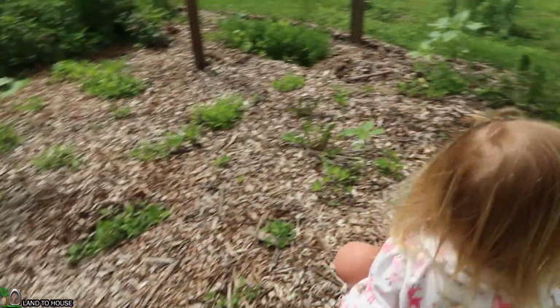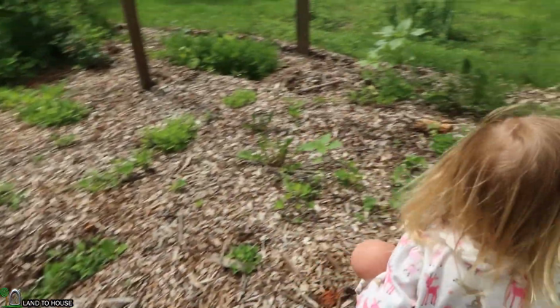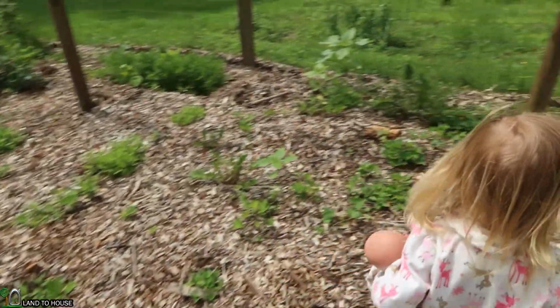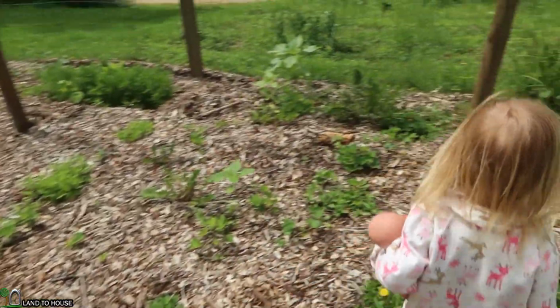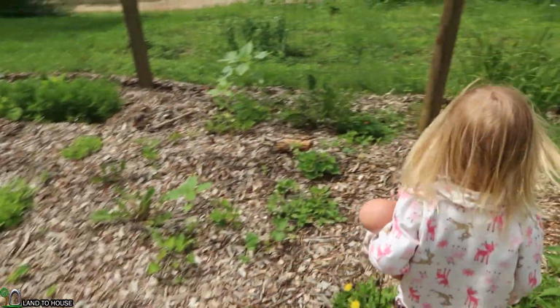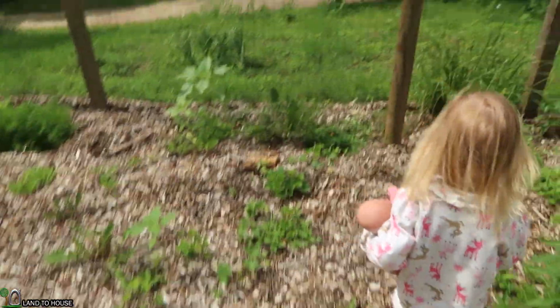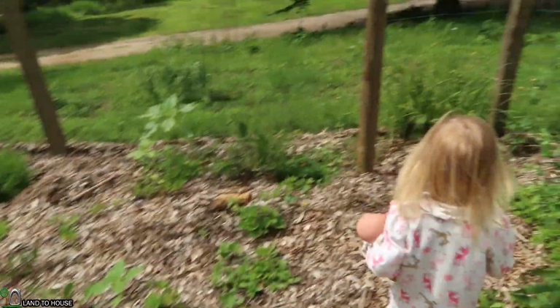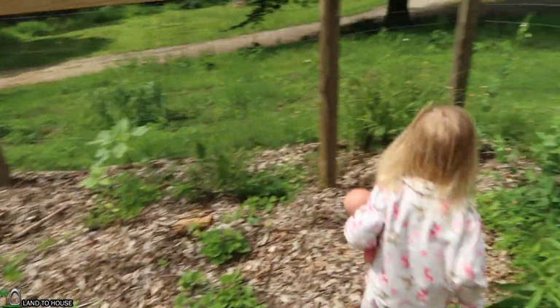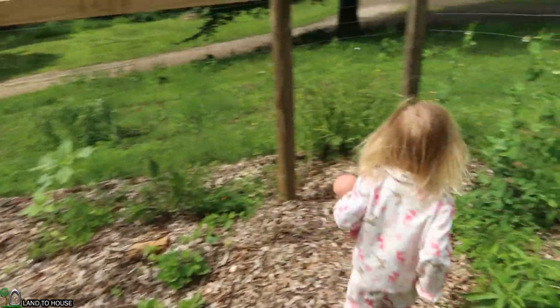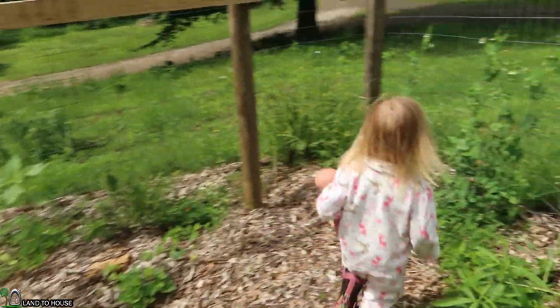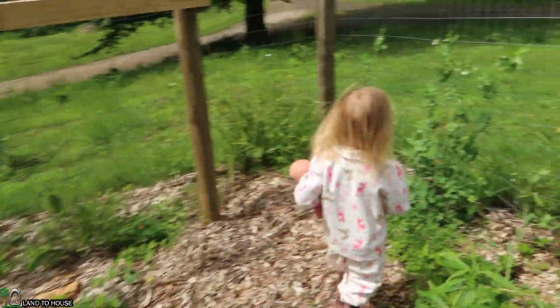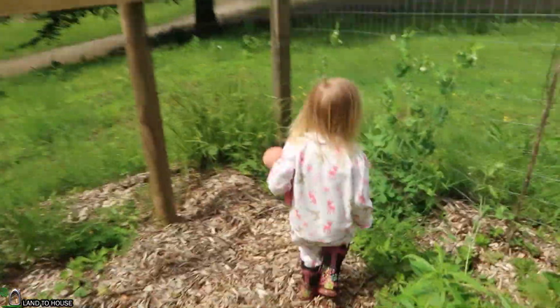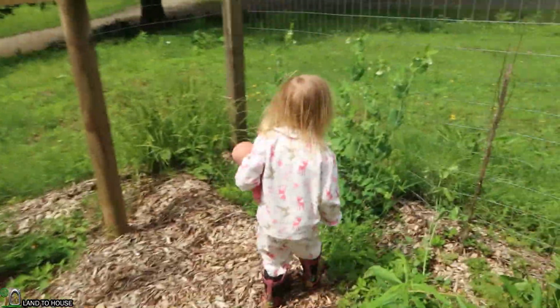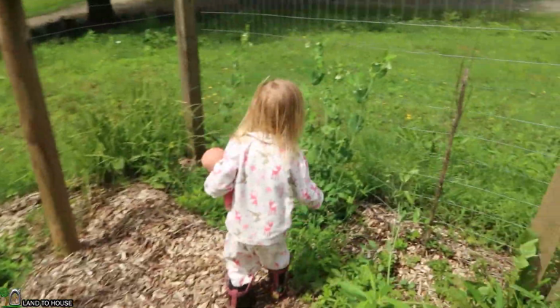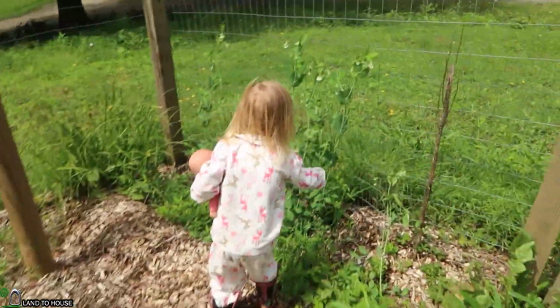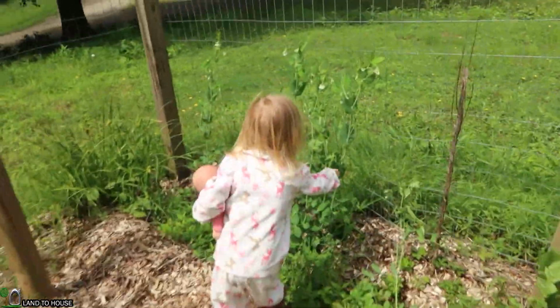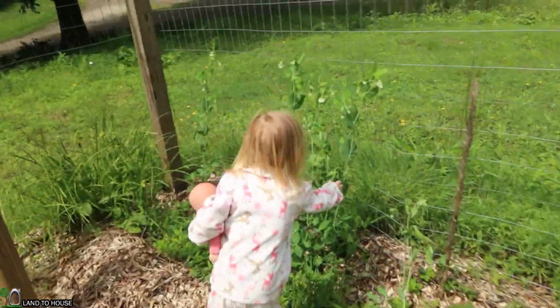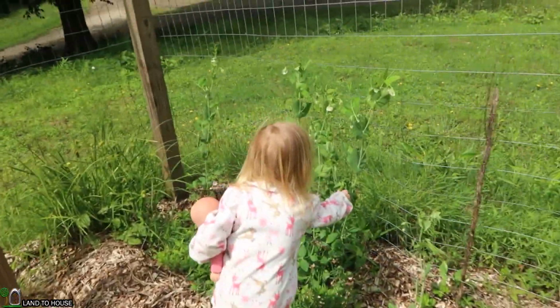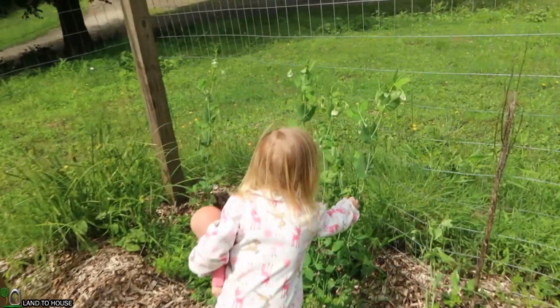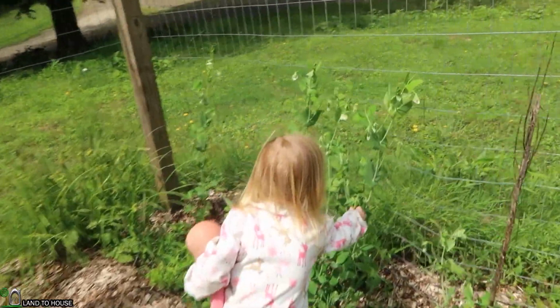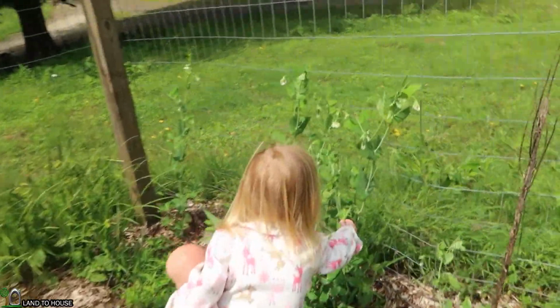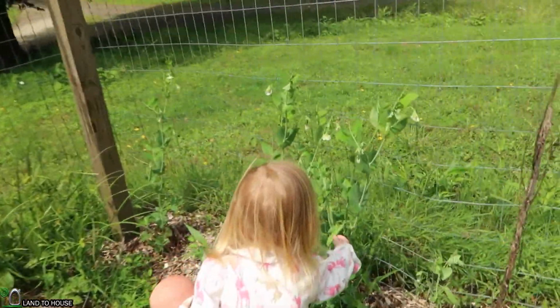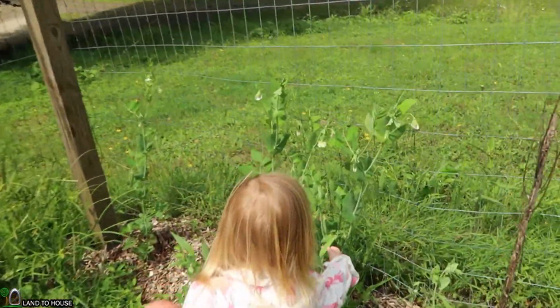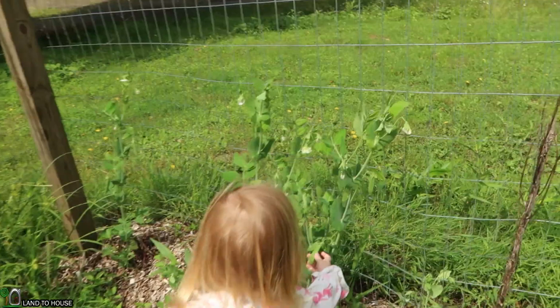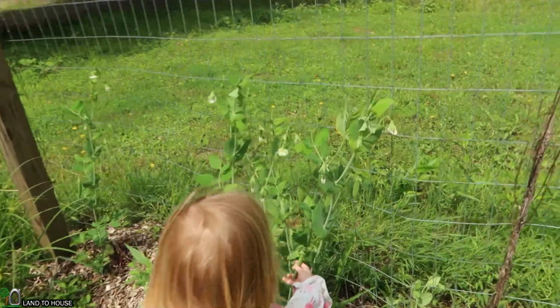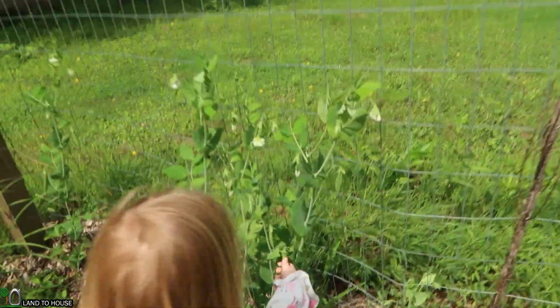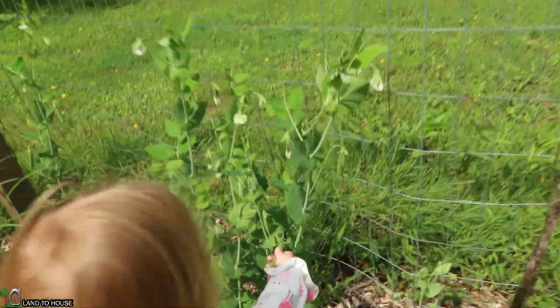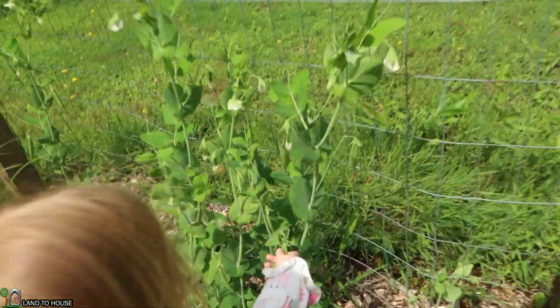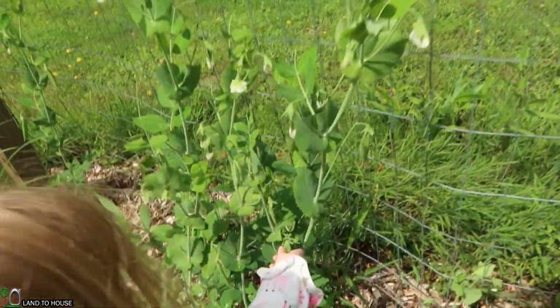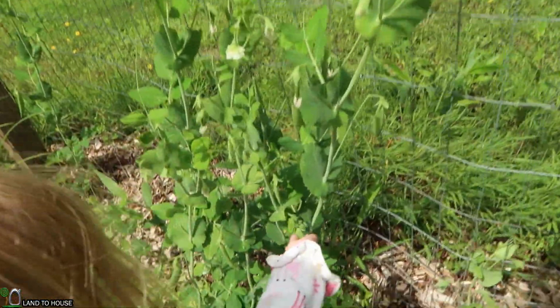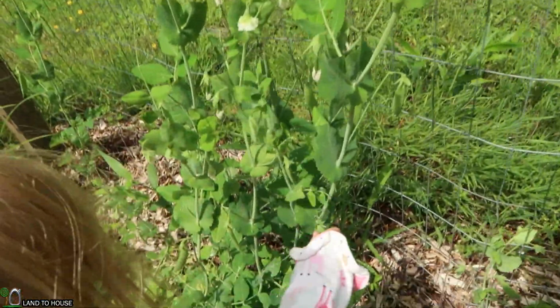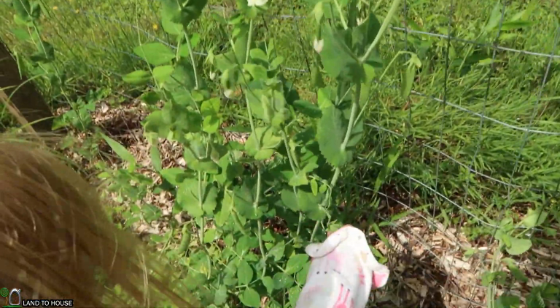Let's go see what we have. Looks like the sweet peas are doing pretty good.